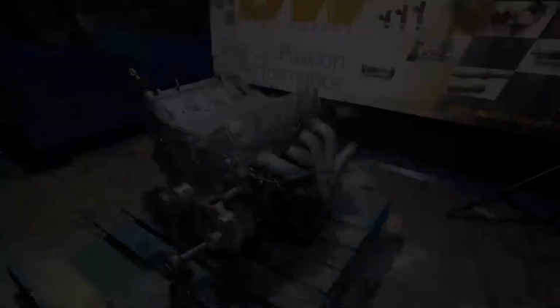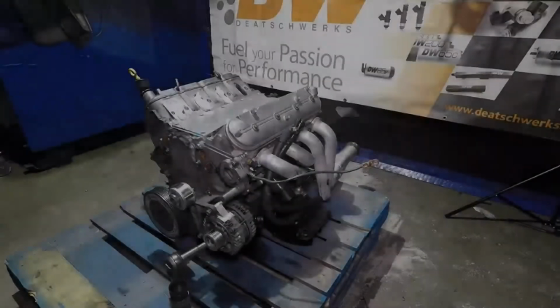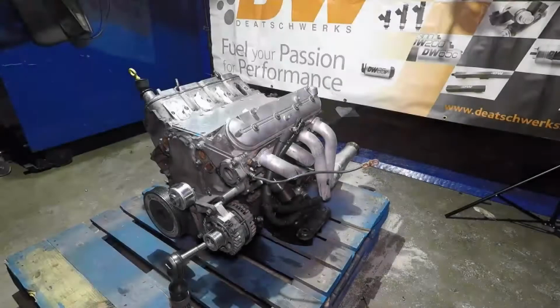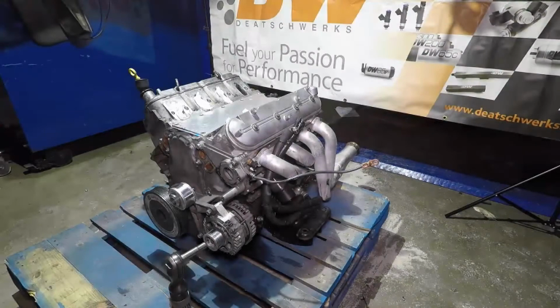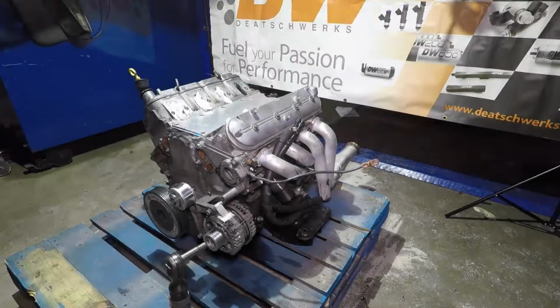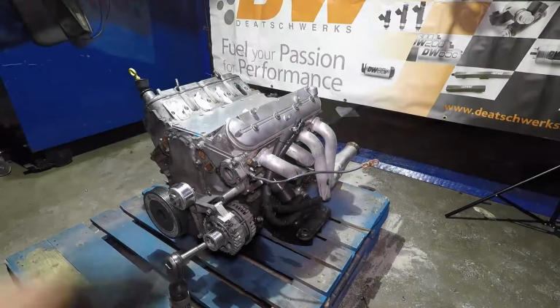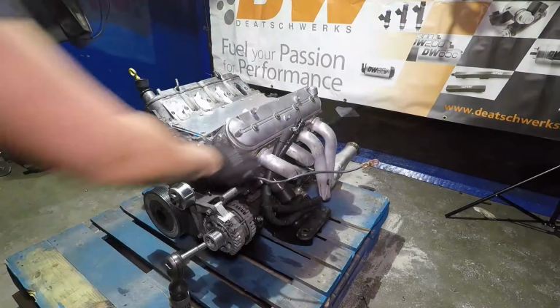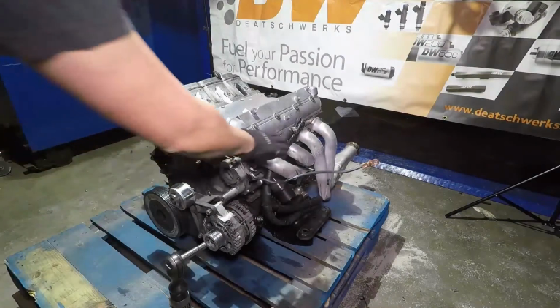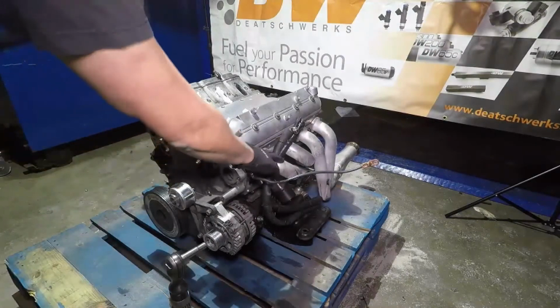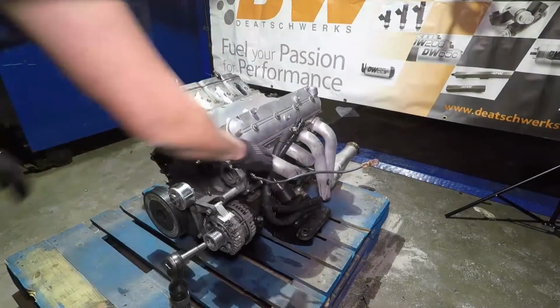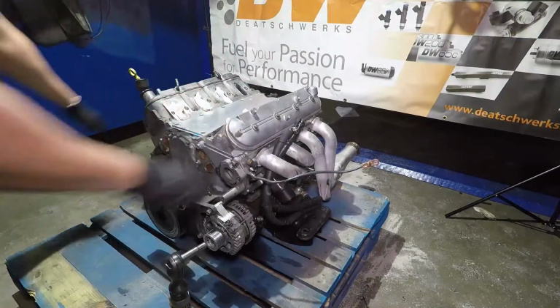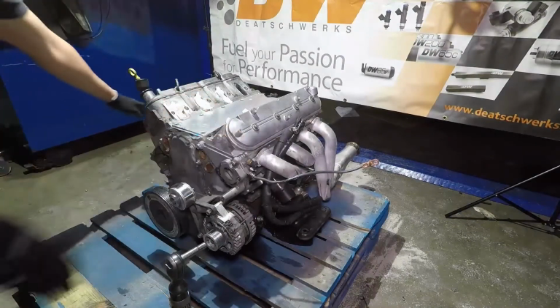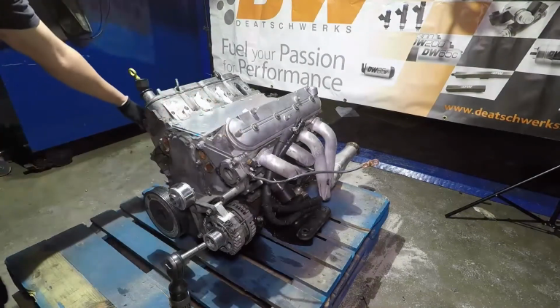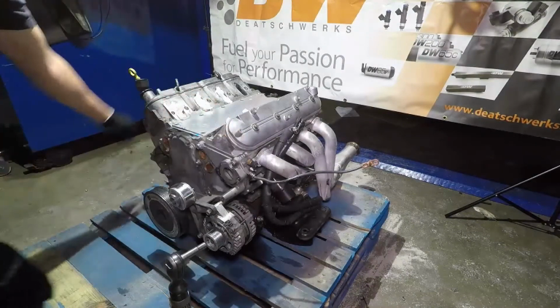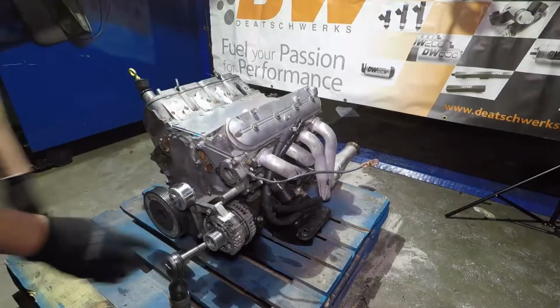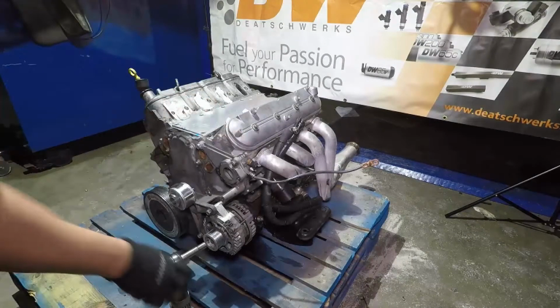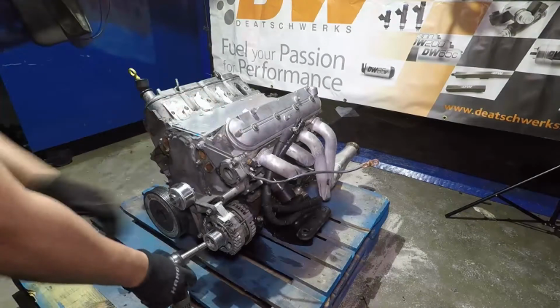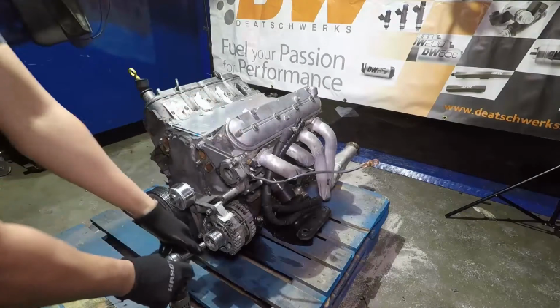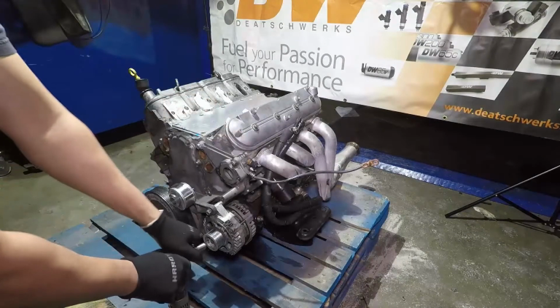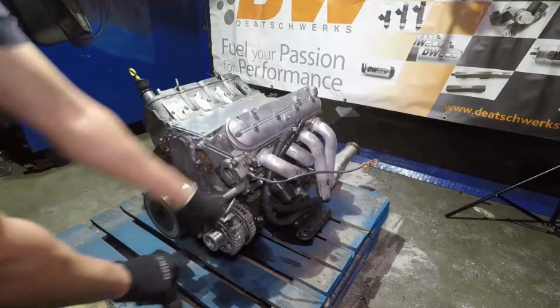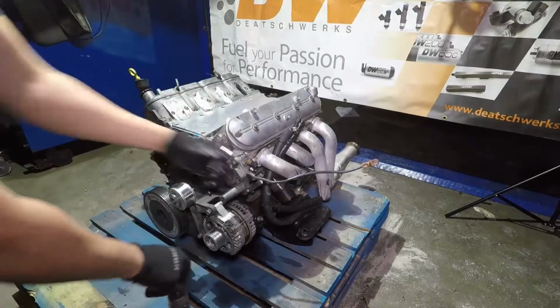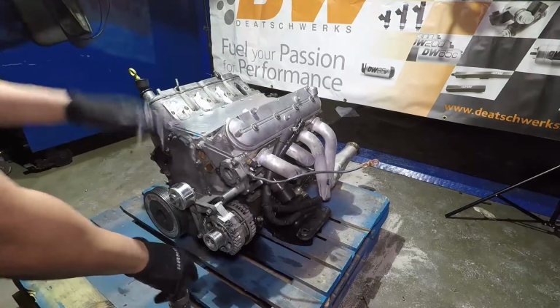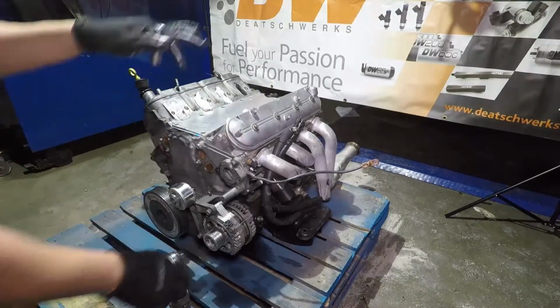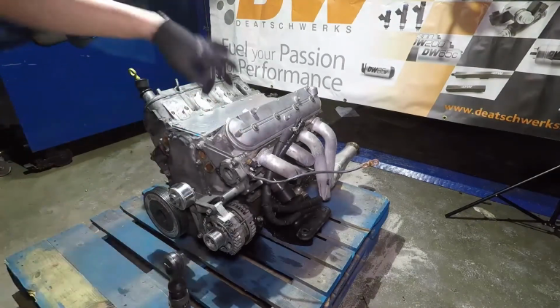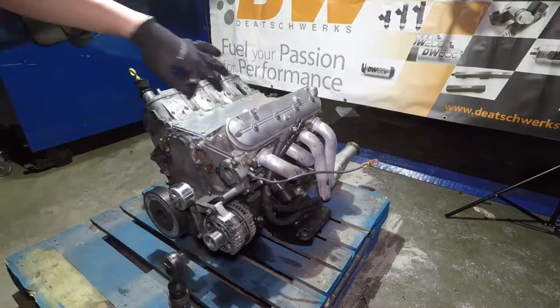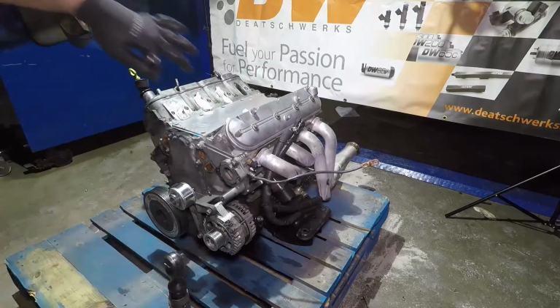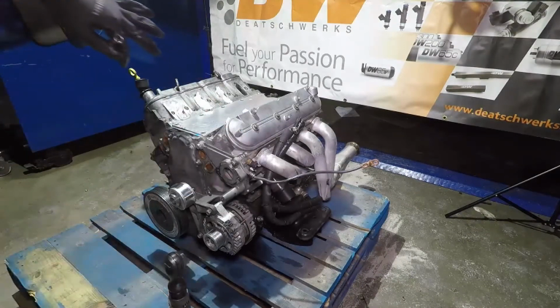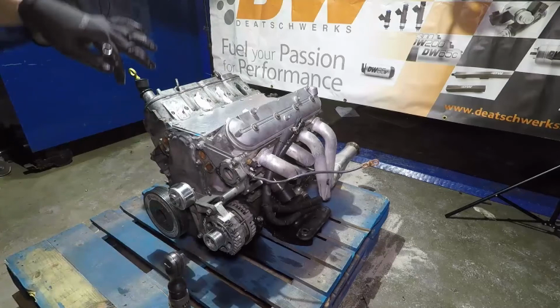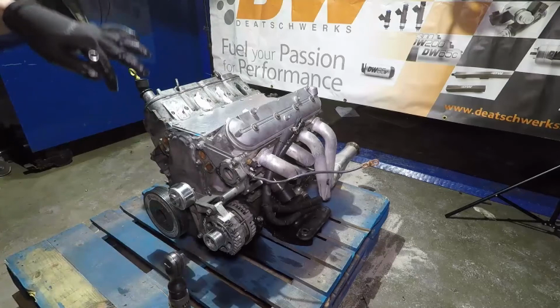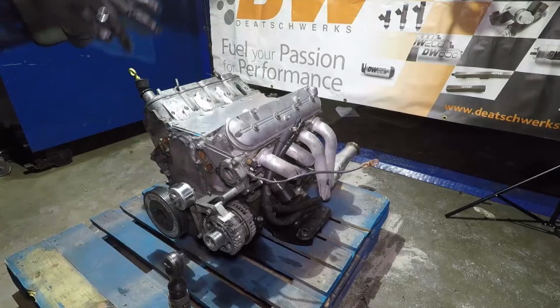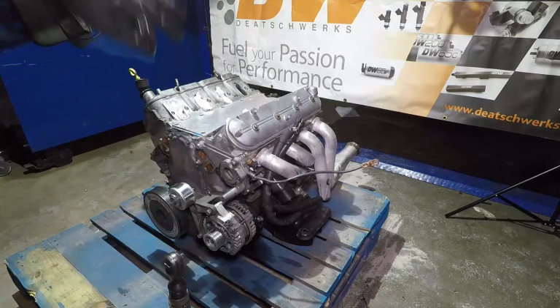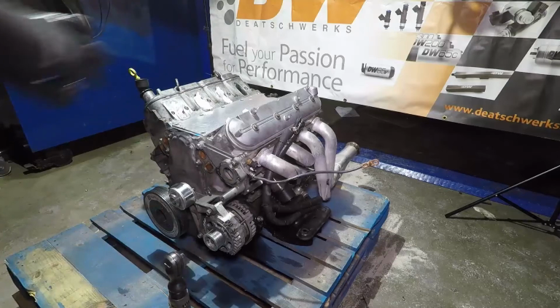First things first, we're going to take off the manifolds. It's a real straightforward process. These manifolds are by Hooker.